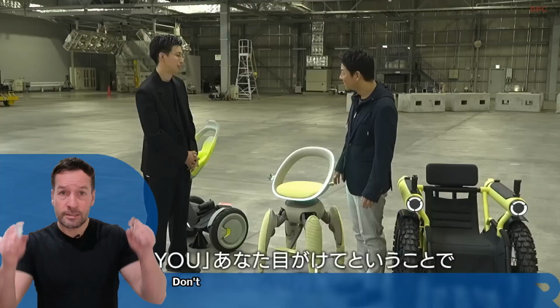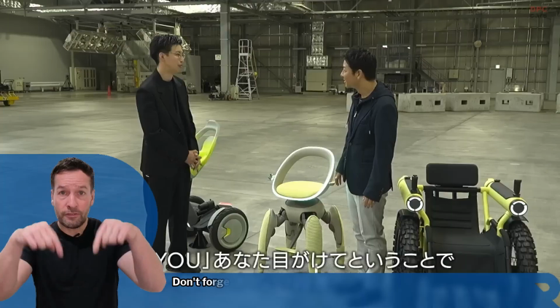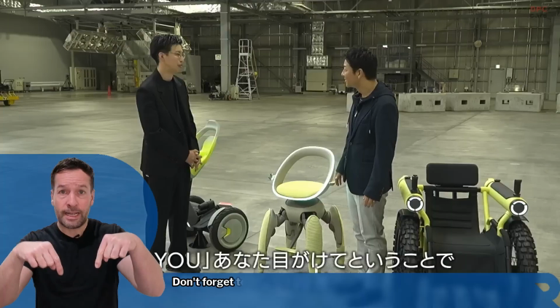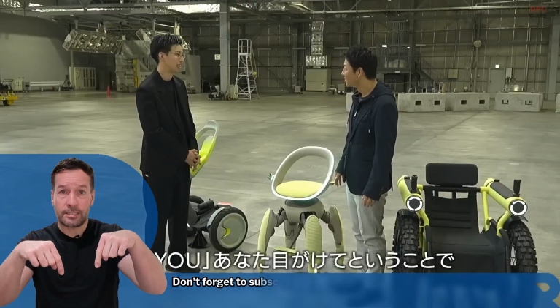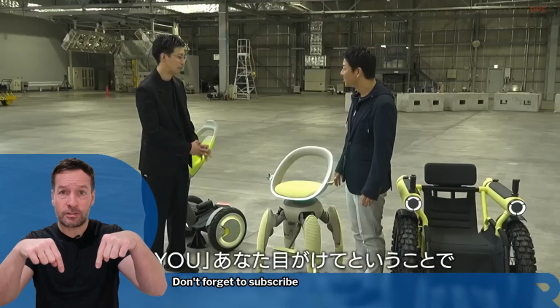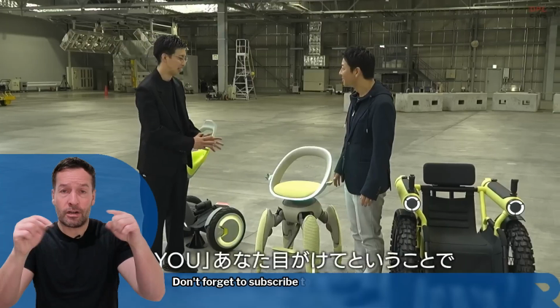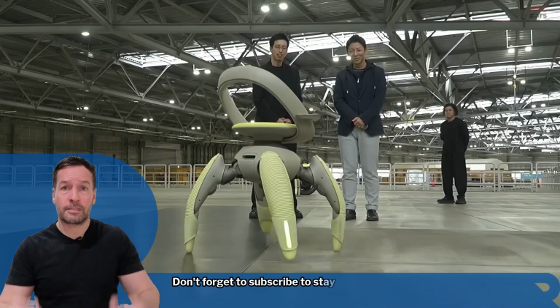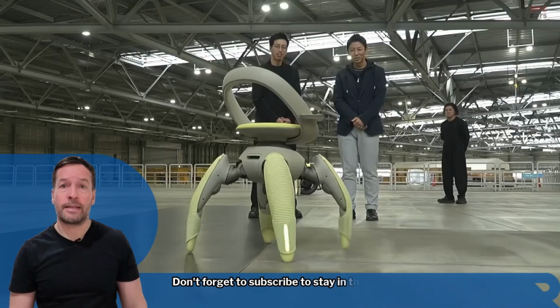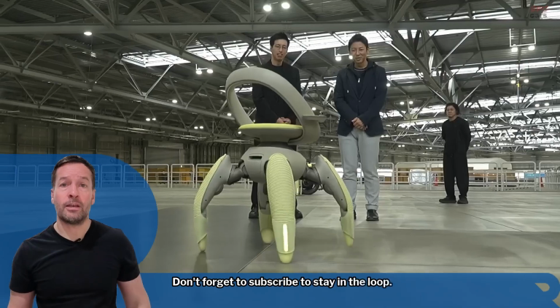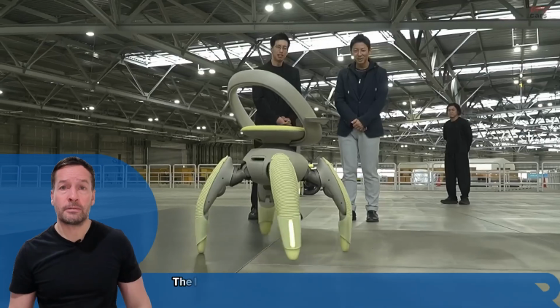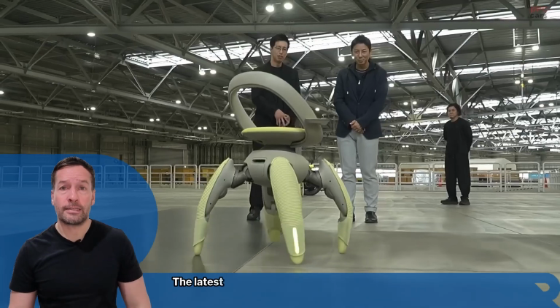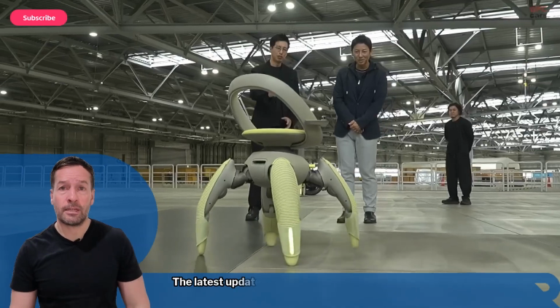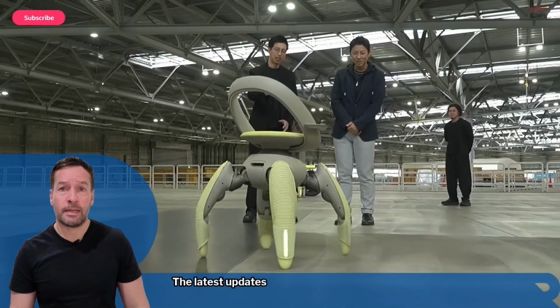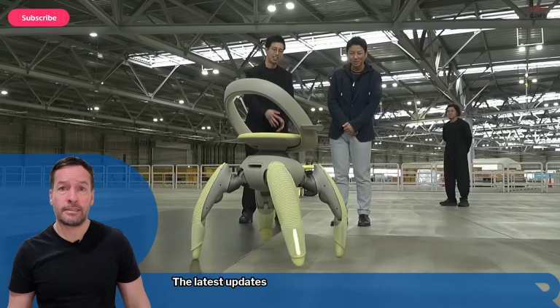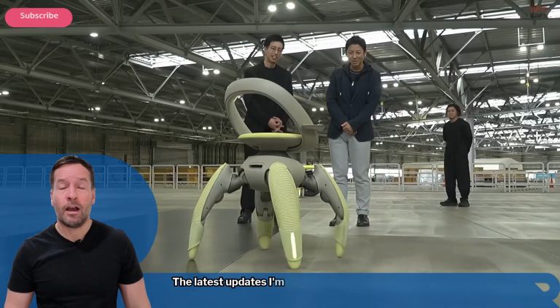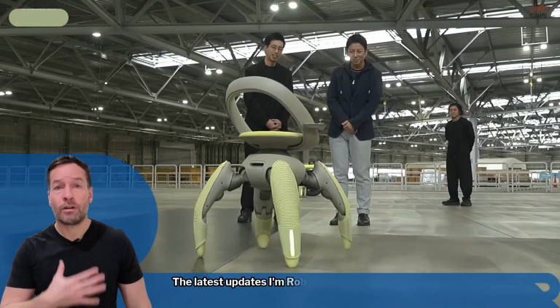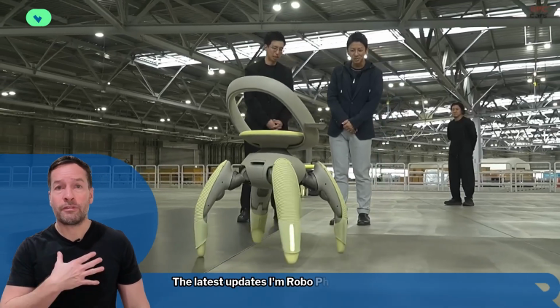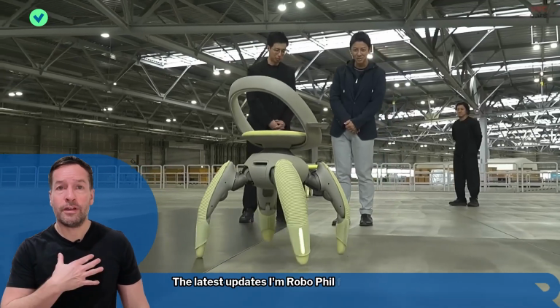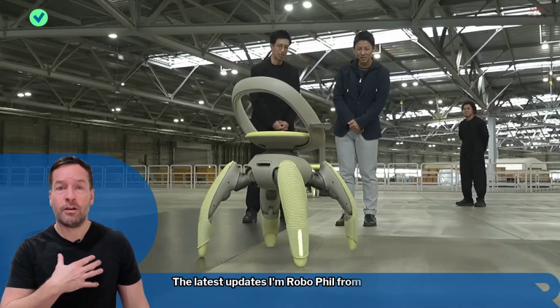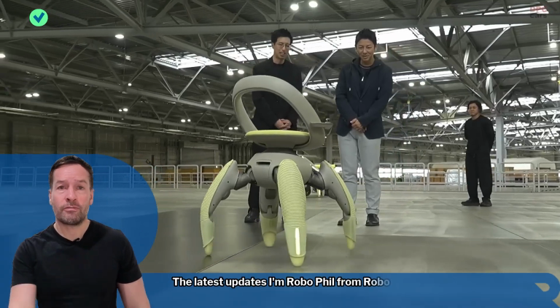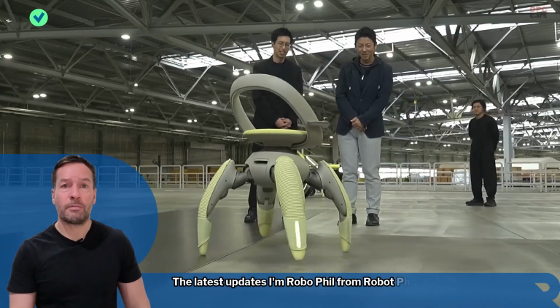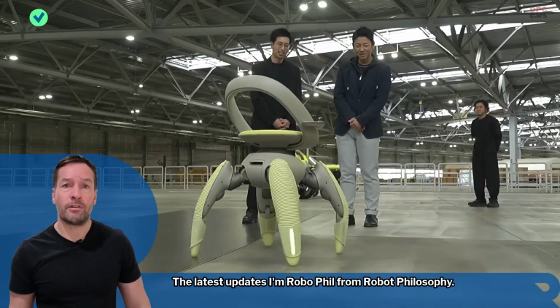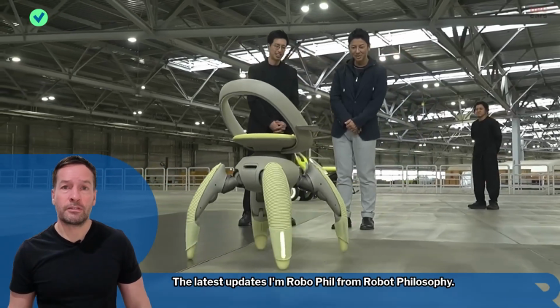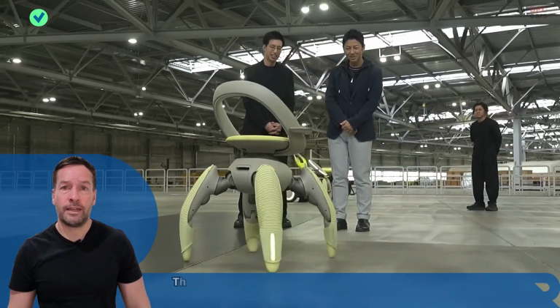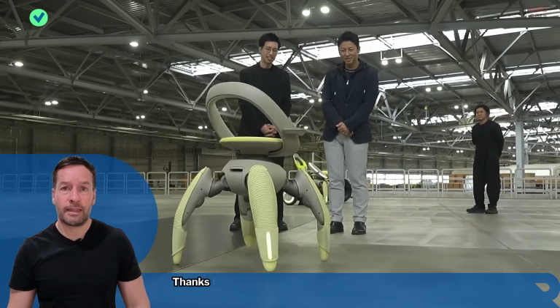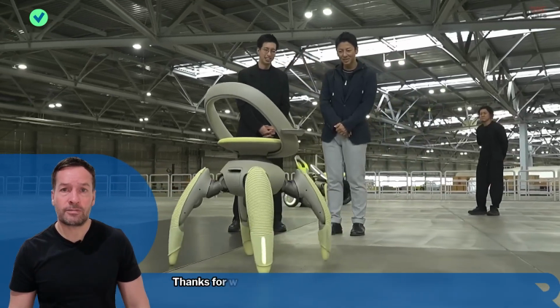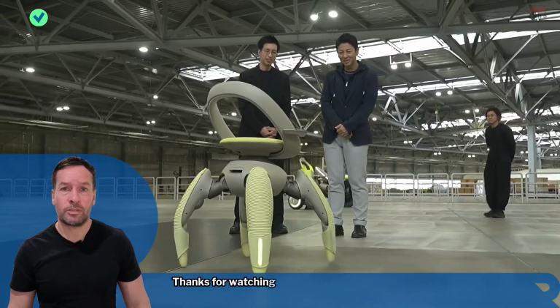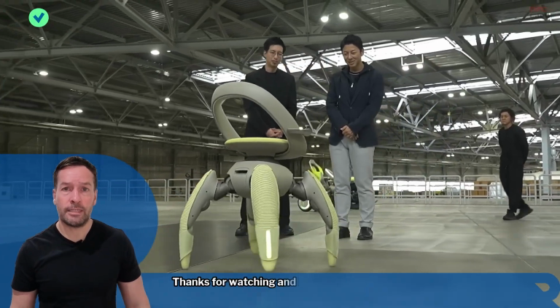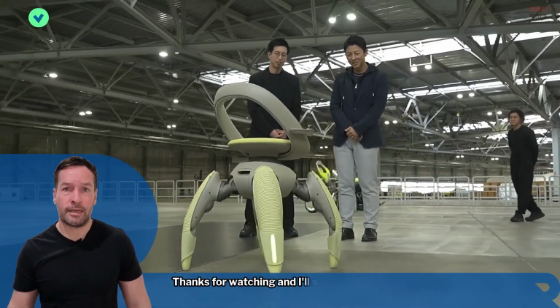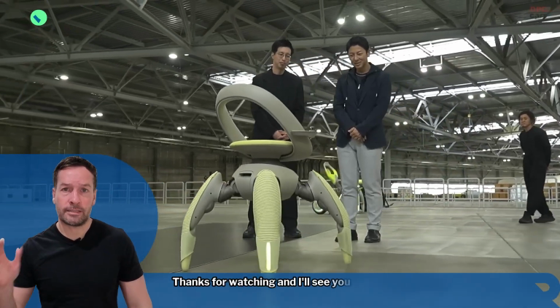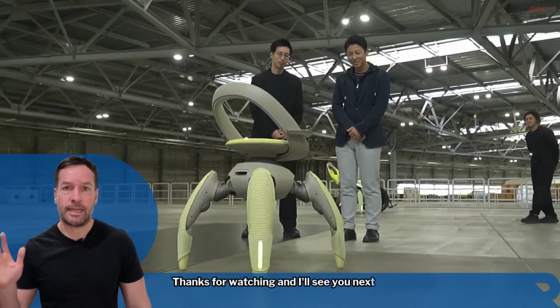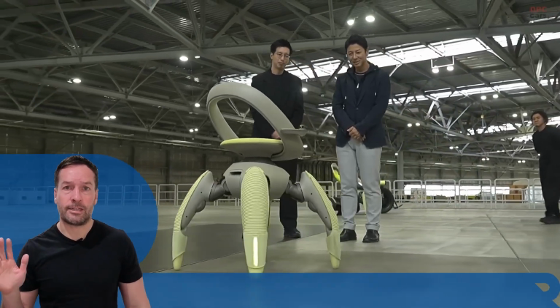Don't forget to subscribe to stay in the loop with the latest updates. This is Bill from Robot Philosophy. Thanks for watching and I'll see you next time.